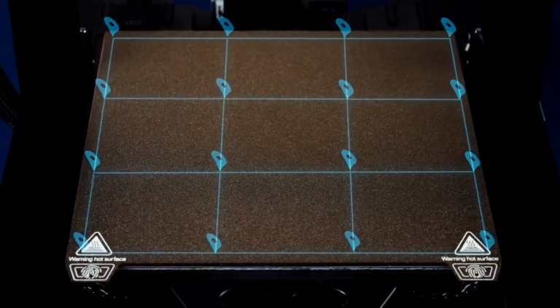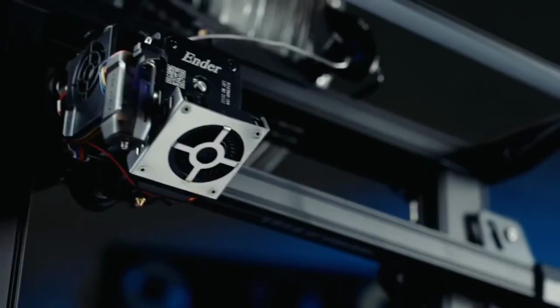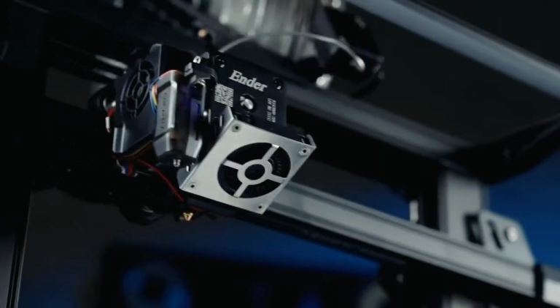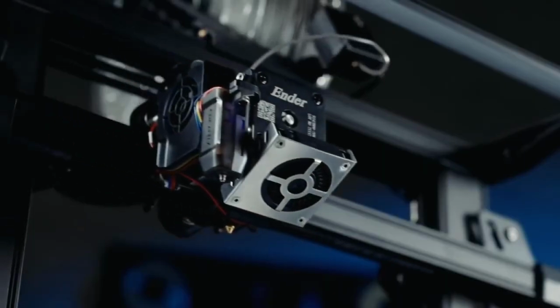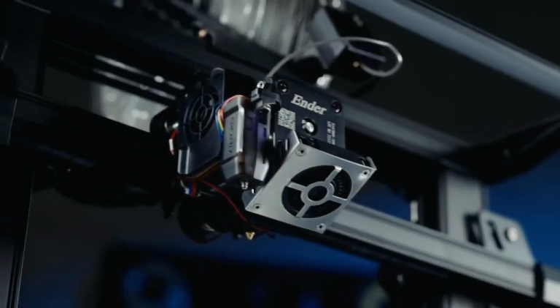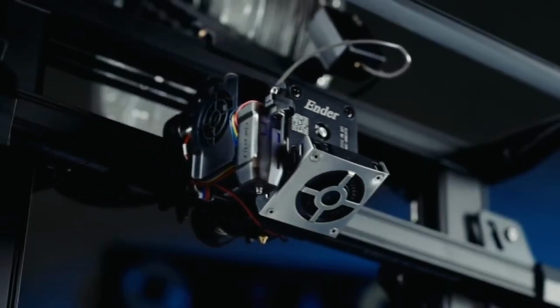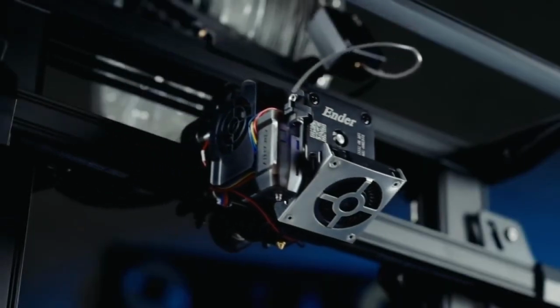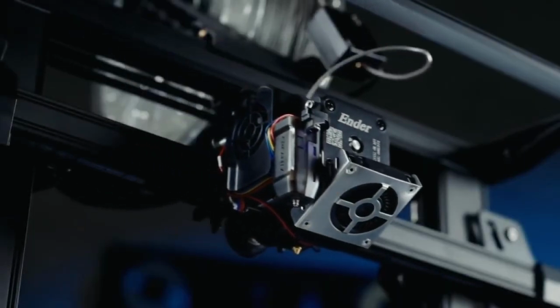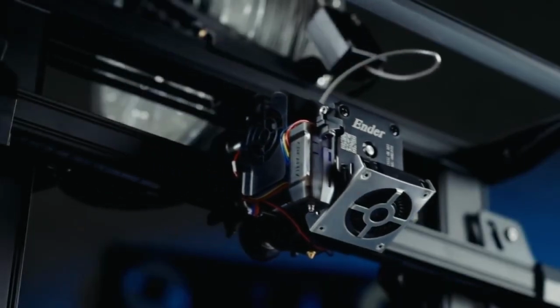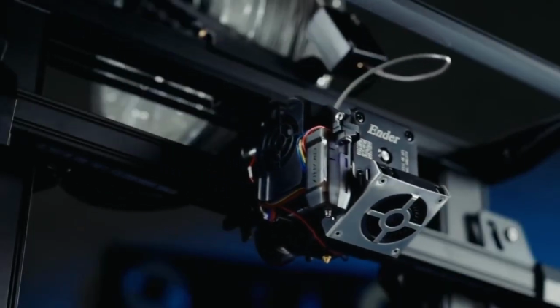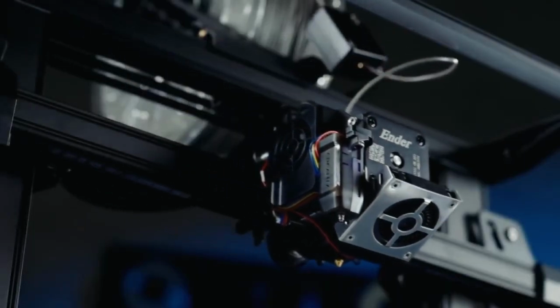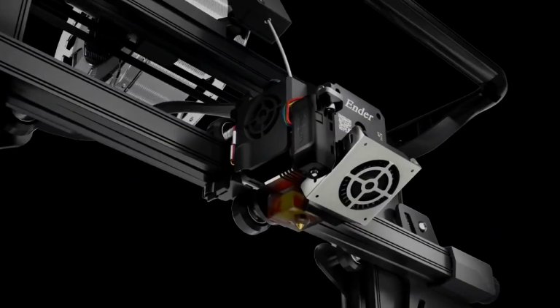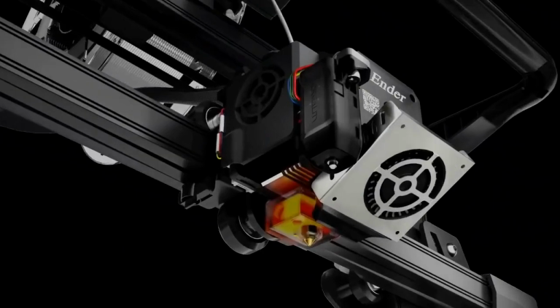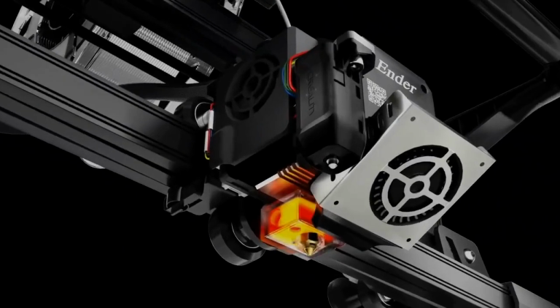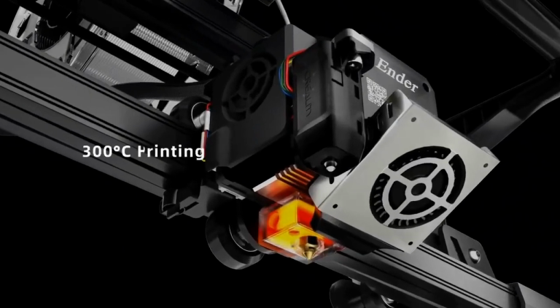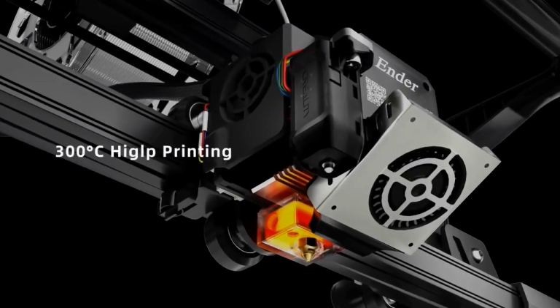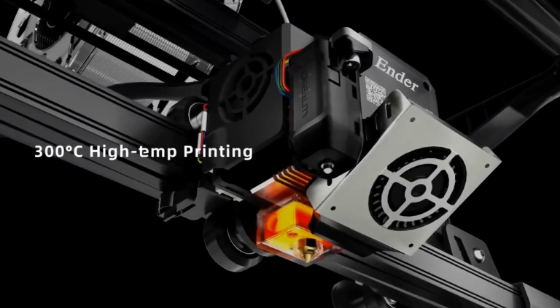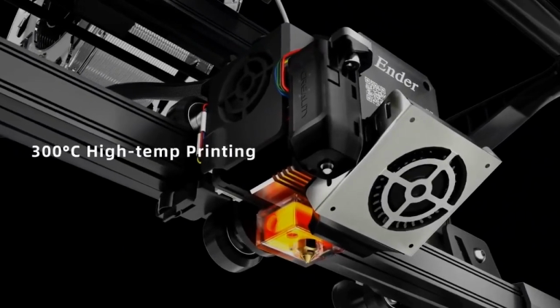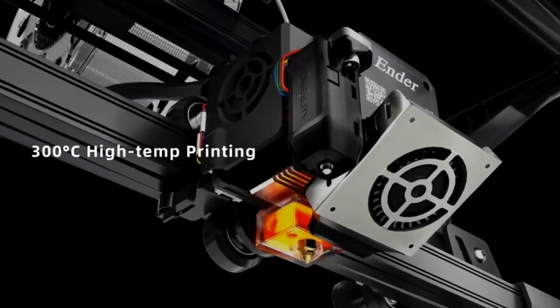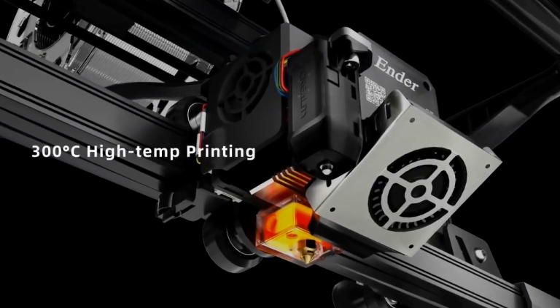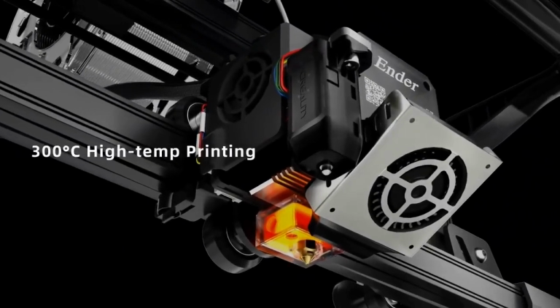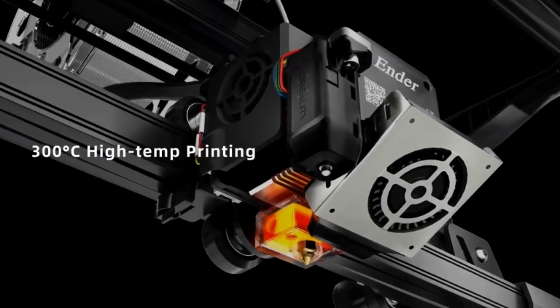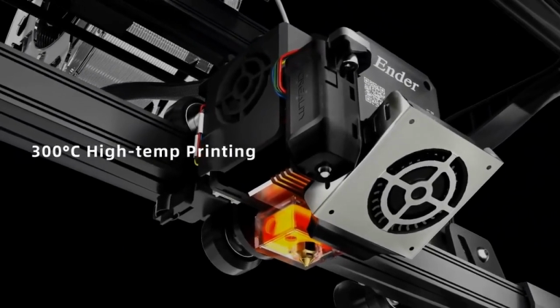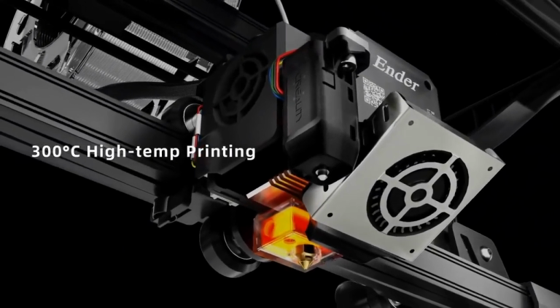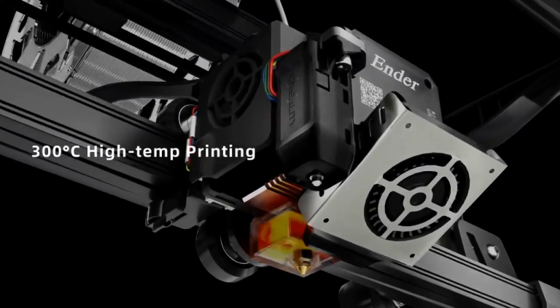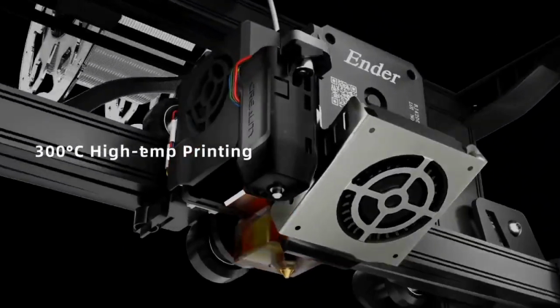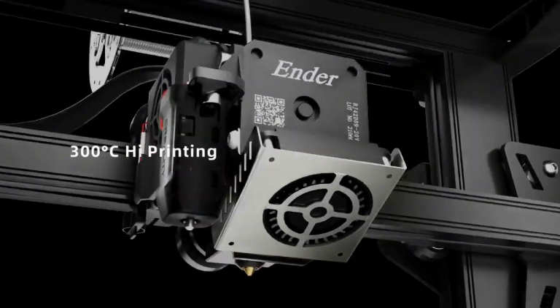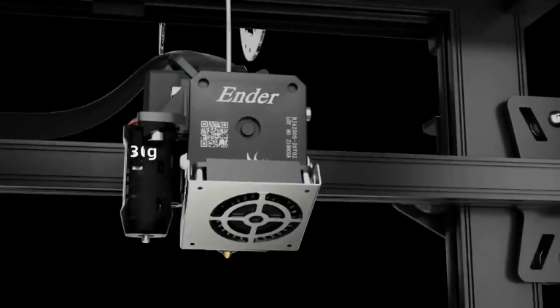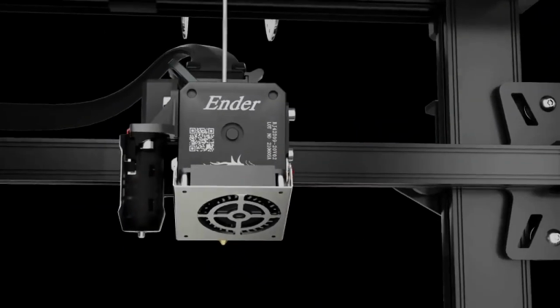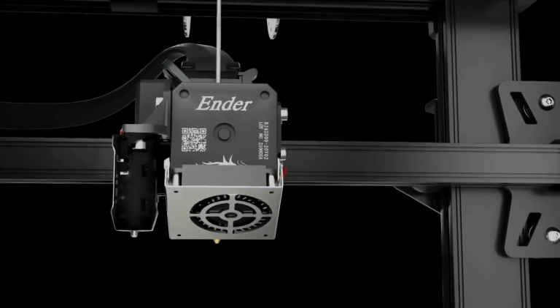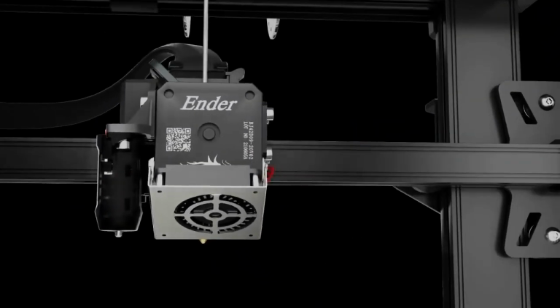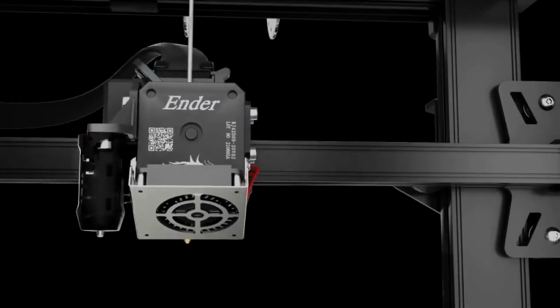5 to 1 gear ratio, which perfectly matches with the motor, making extruder force up to 80 N.